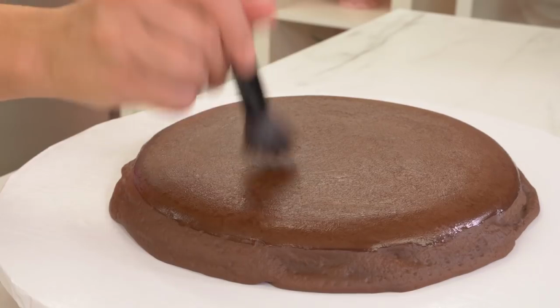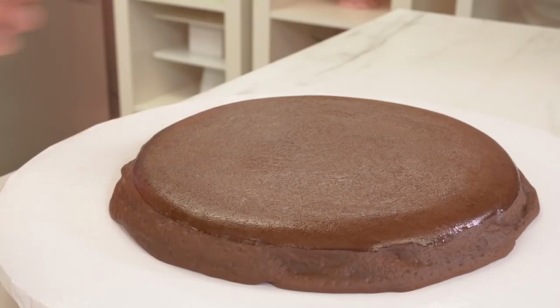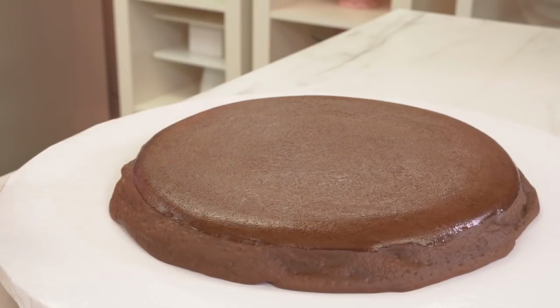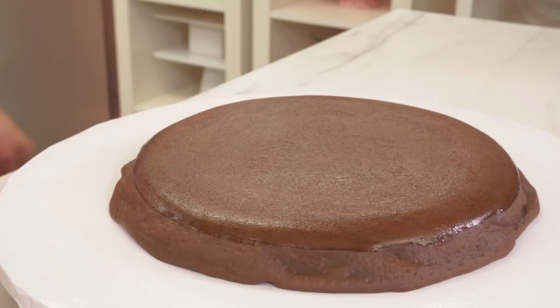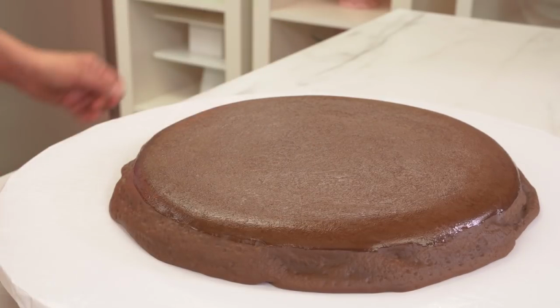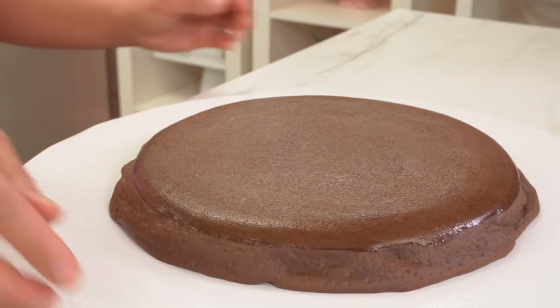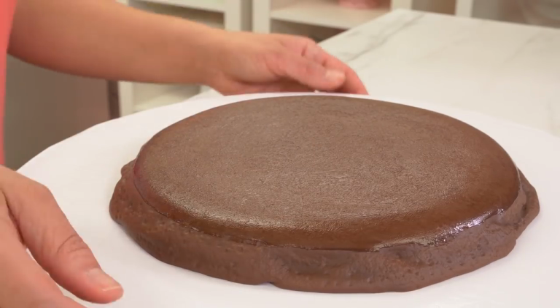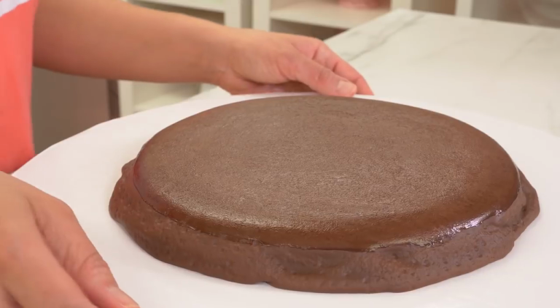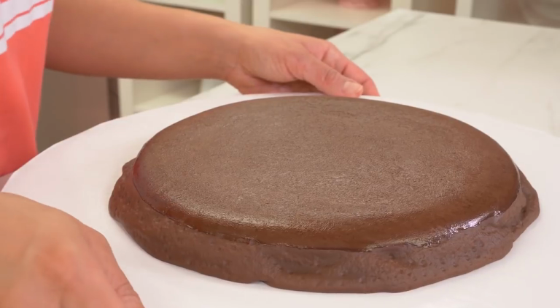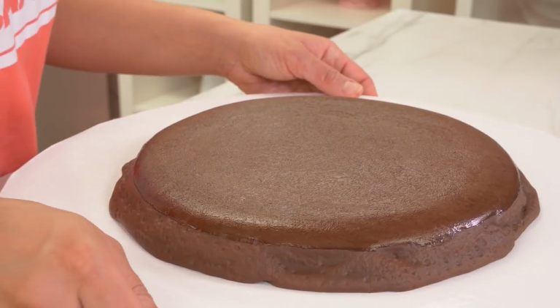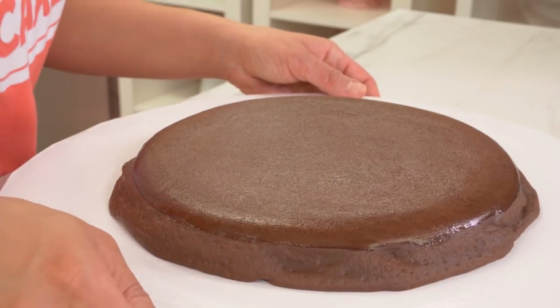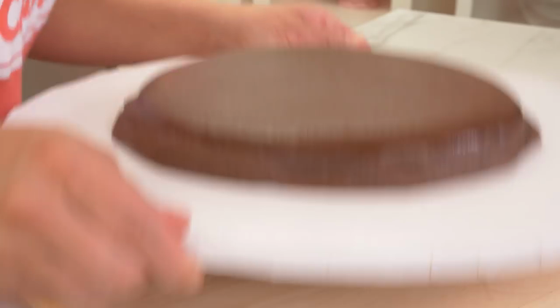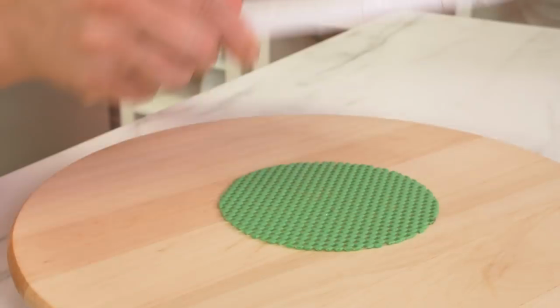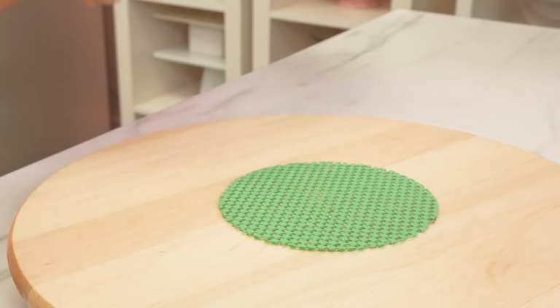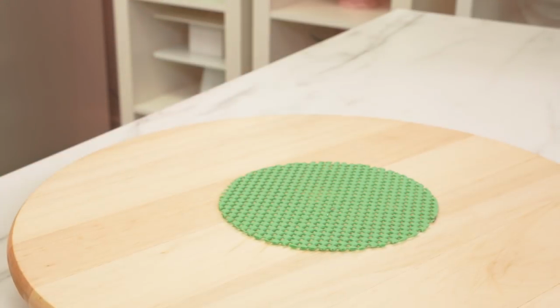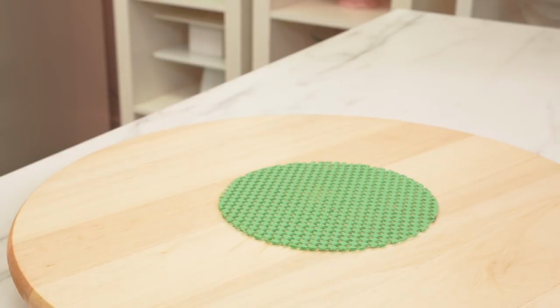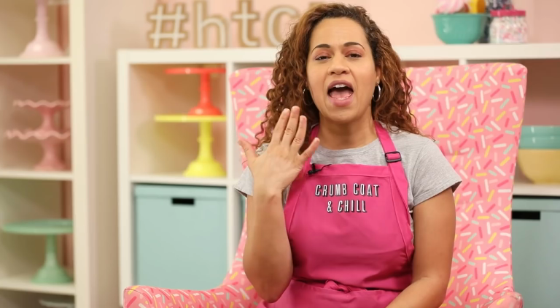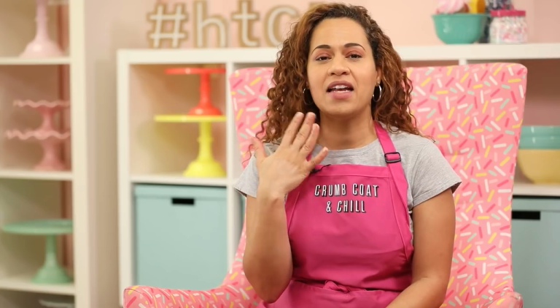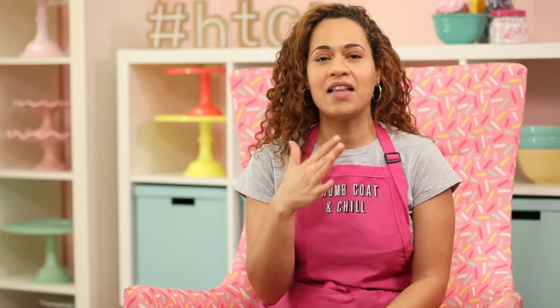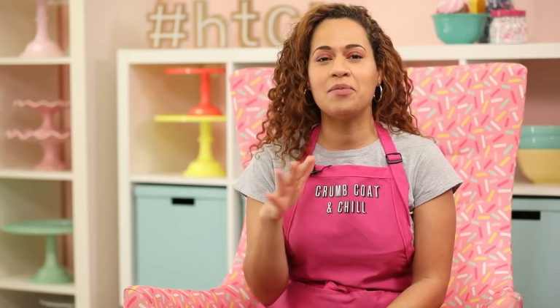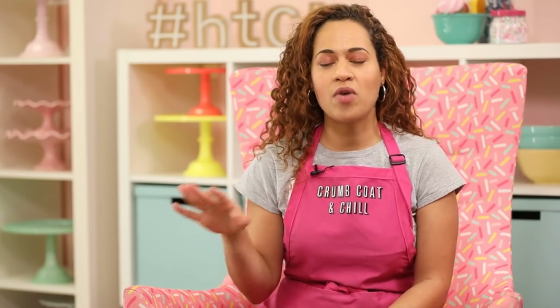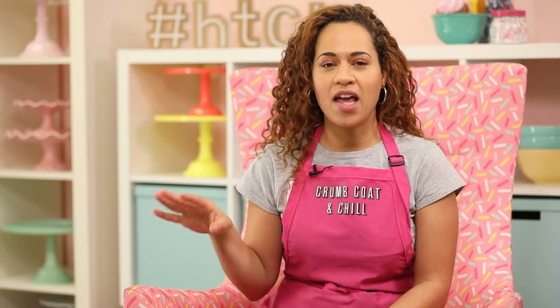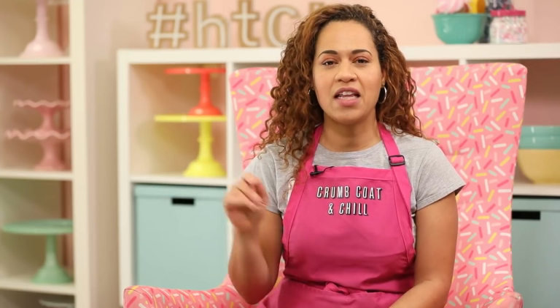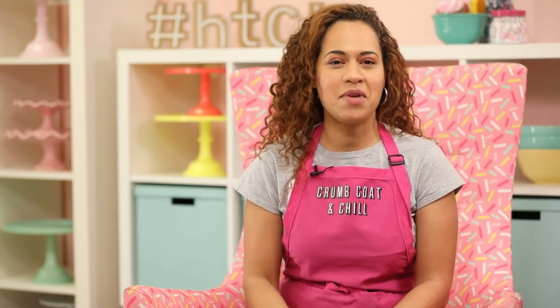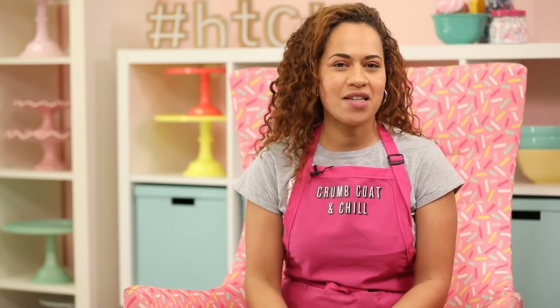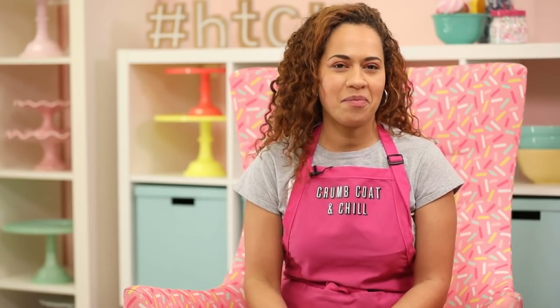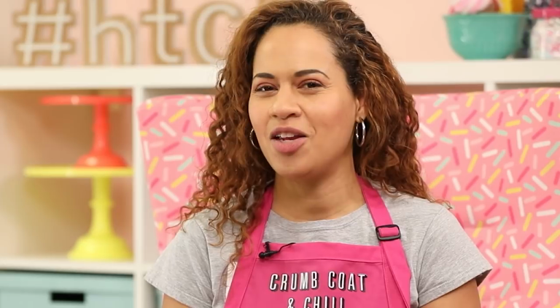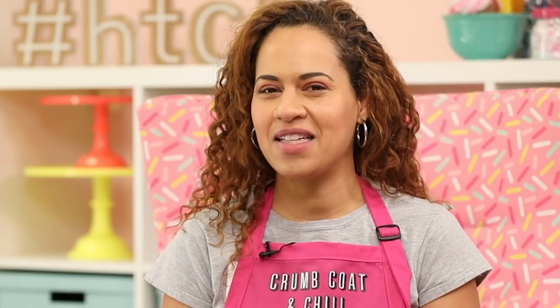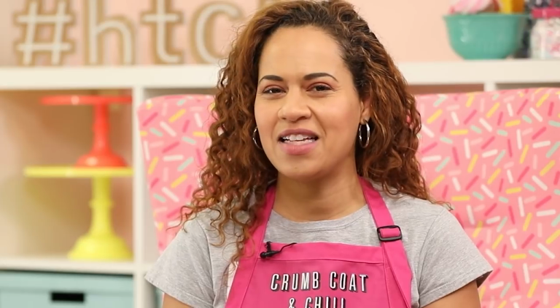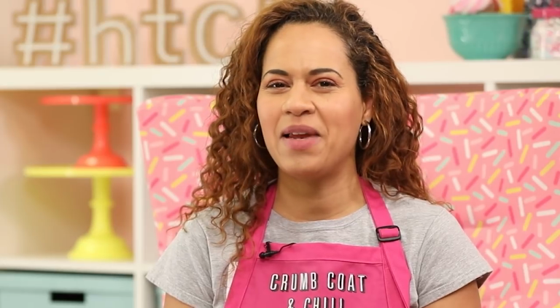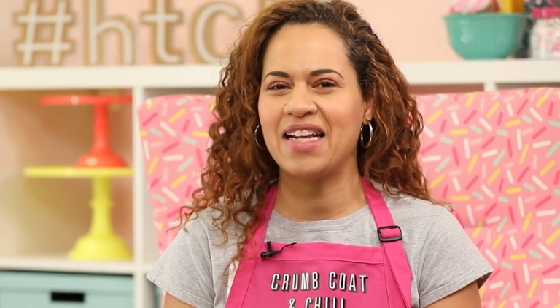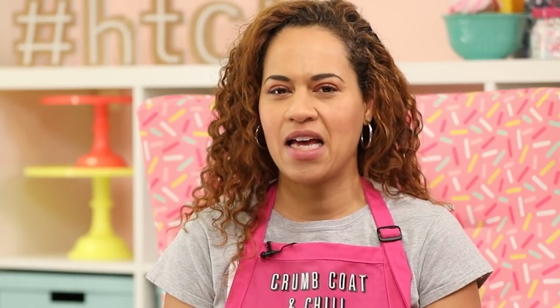Now that my pancakes are painted, I'm going to put them in the fridge and let them dry. And in the meantime, you know what they say — it's banana time.